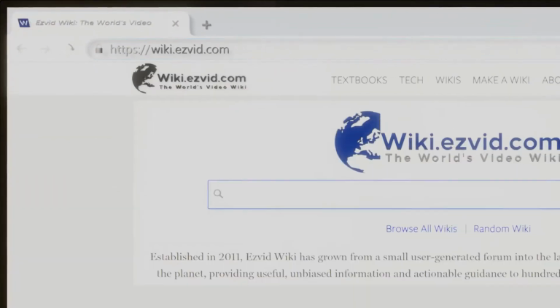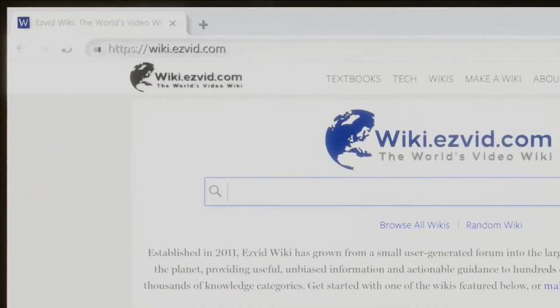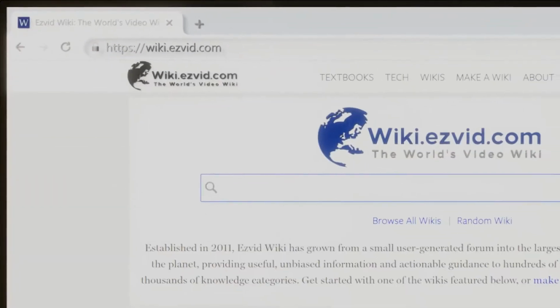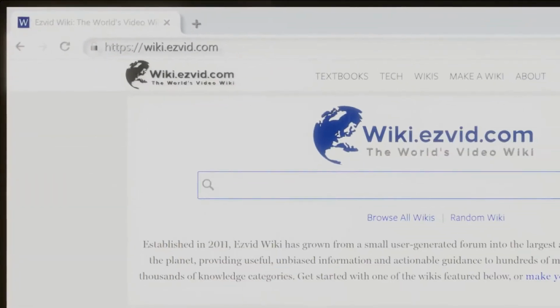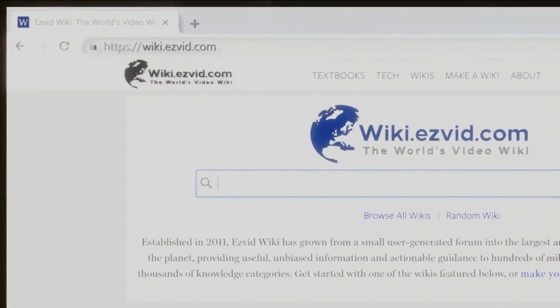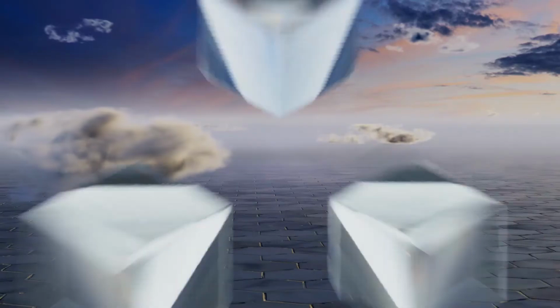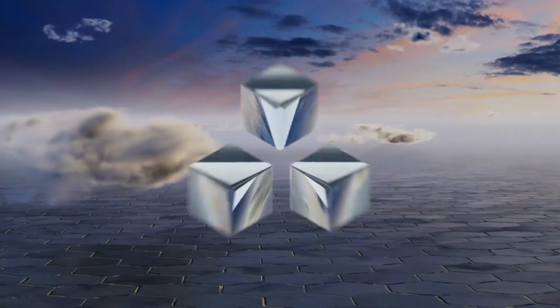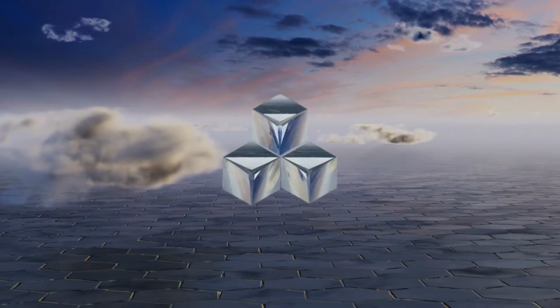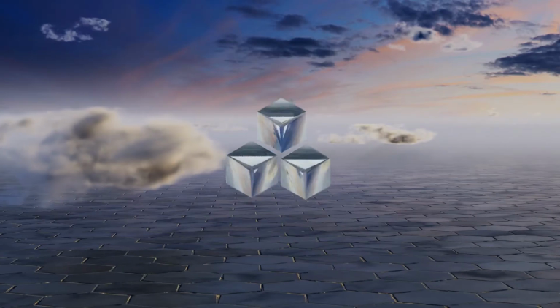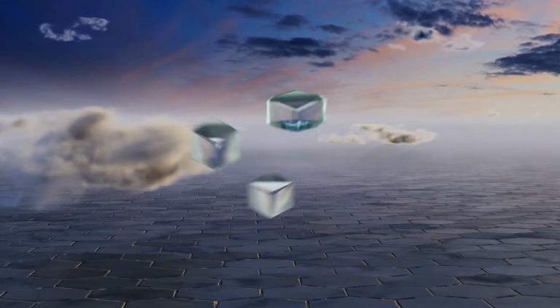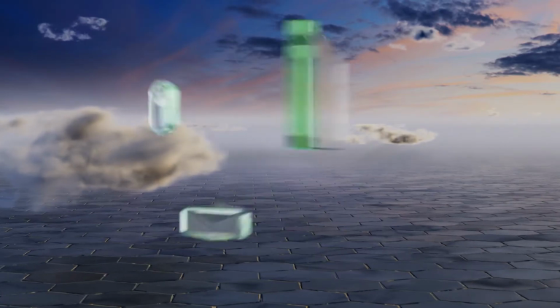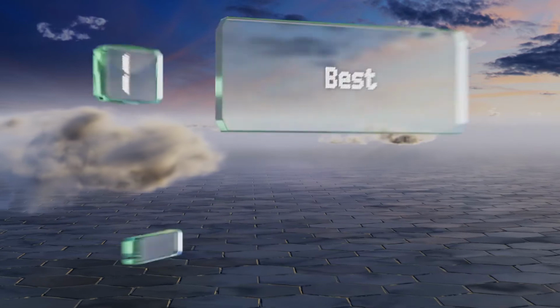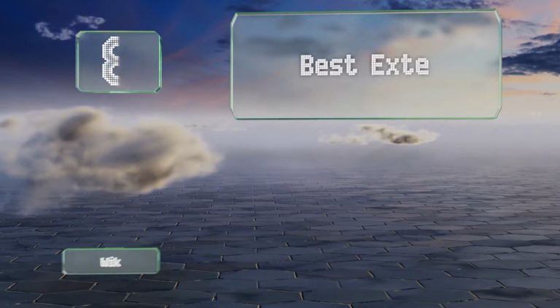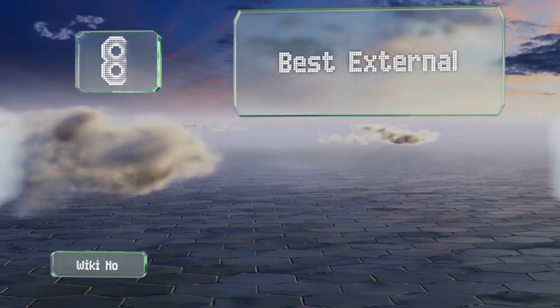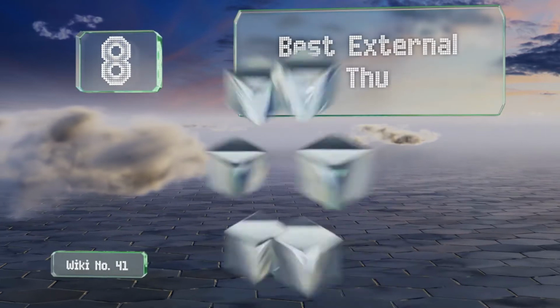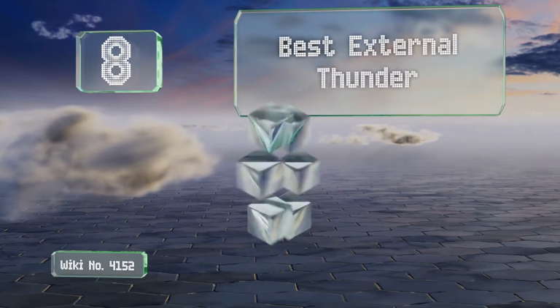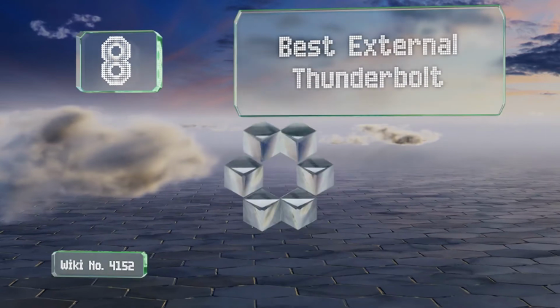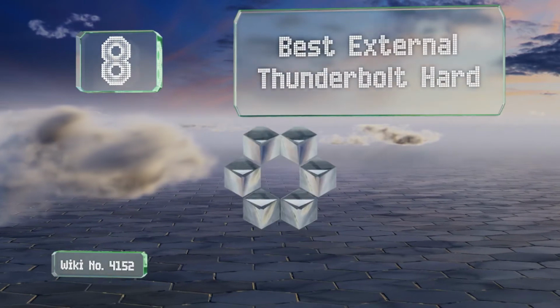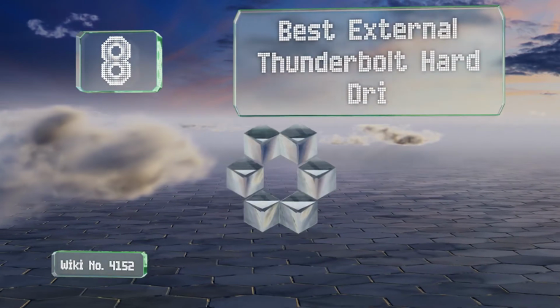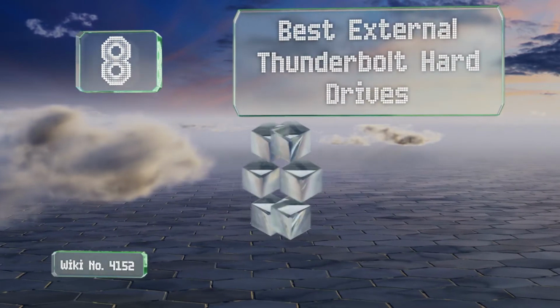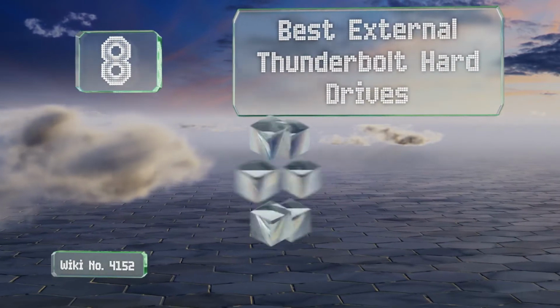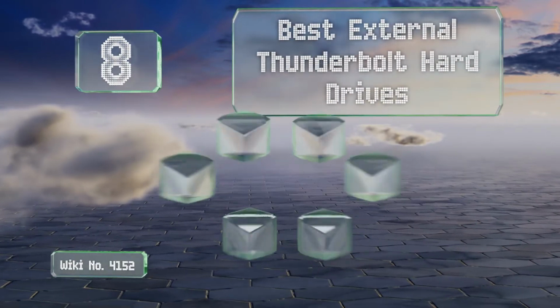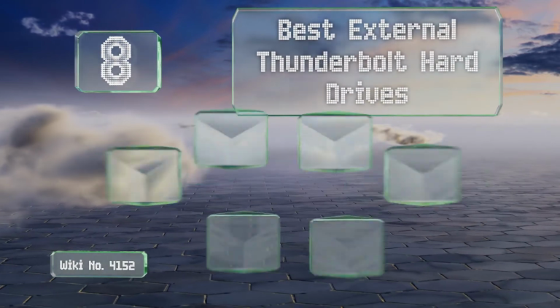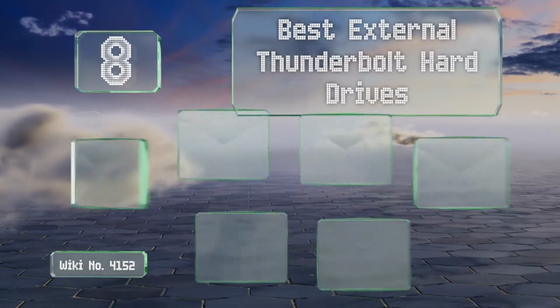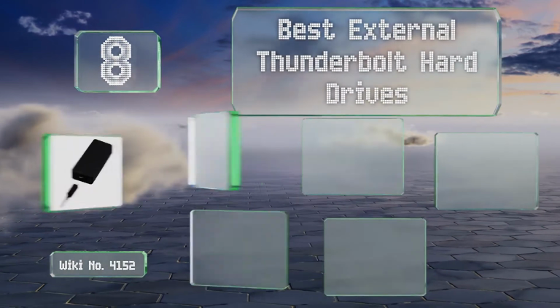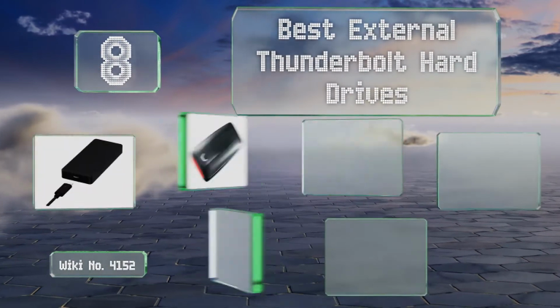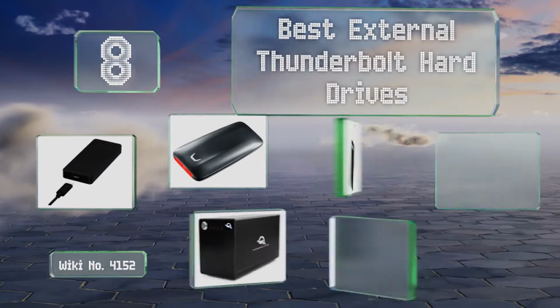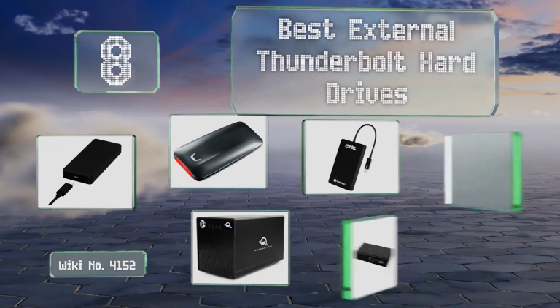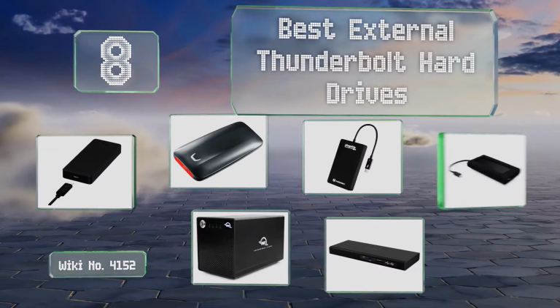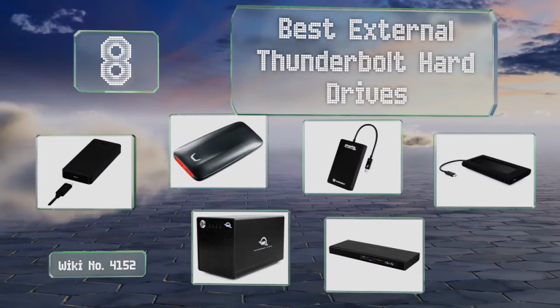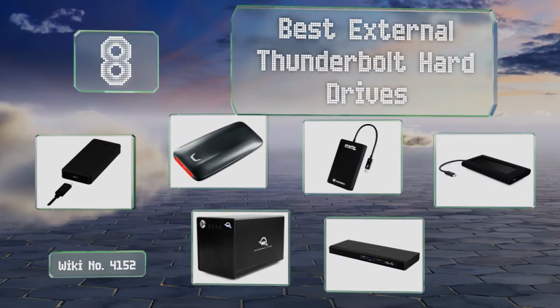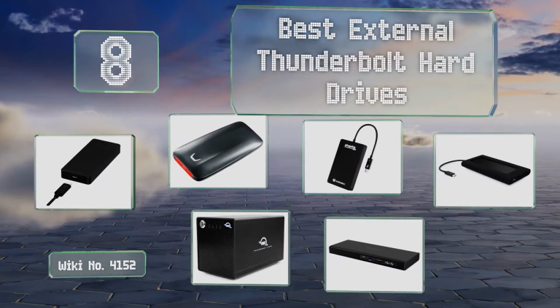EasyVid presents the 8 best external Thunderbolt hard drives. Let's get started with the list.